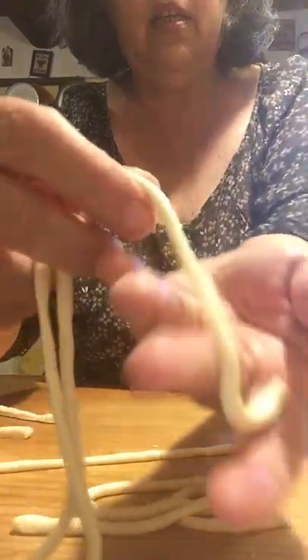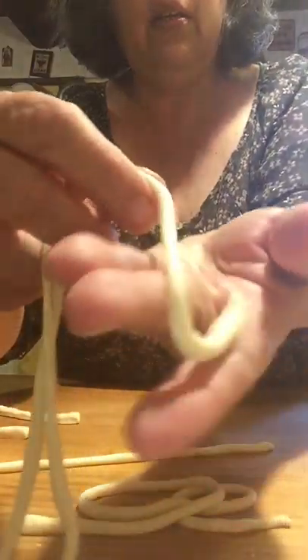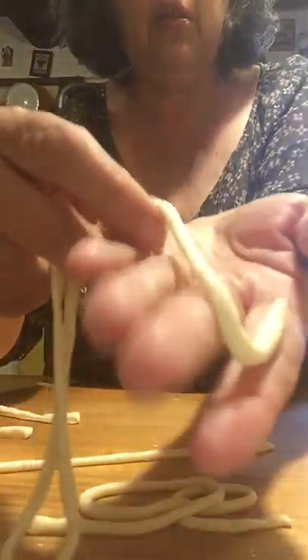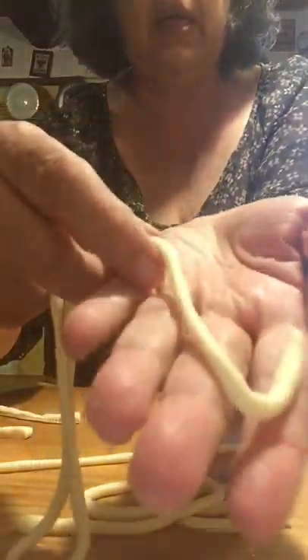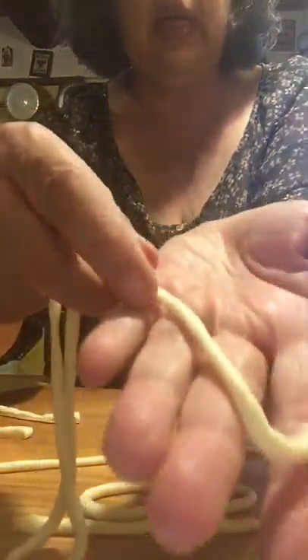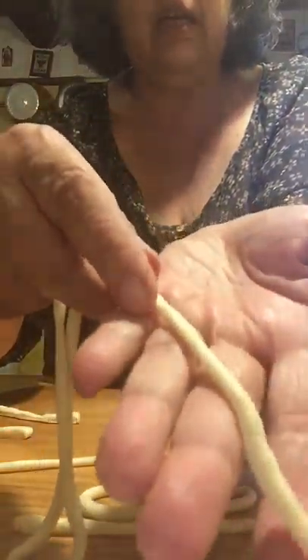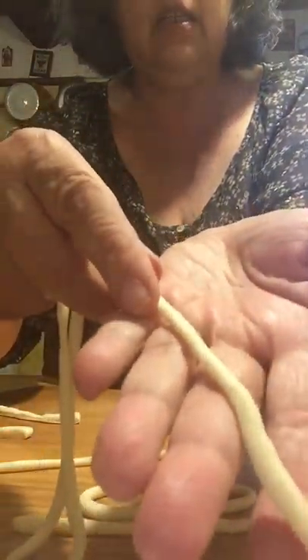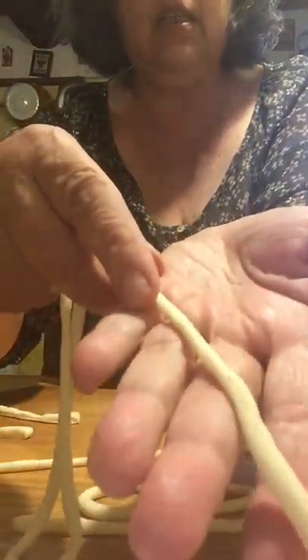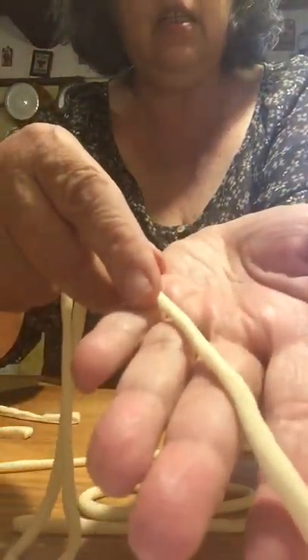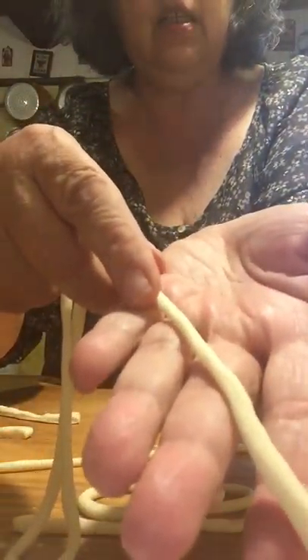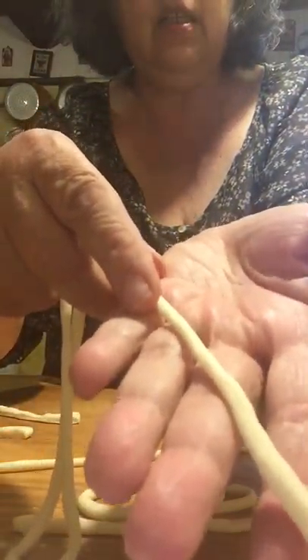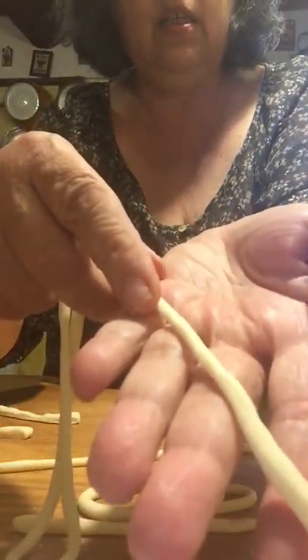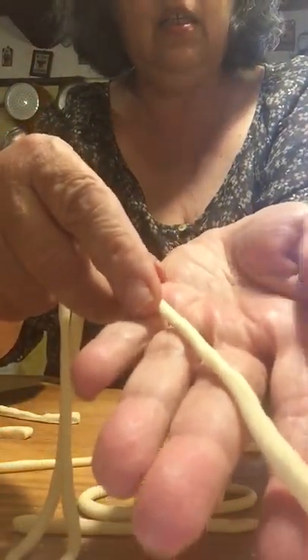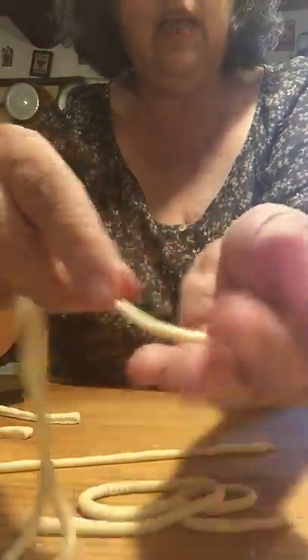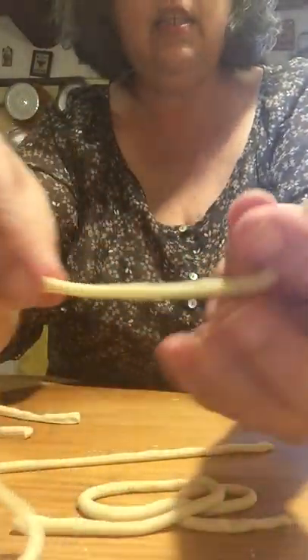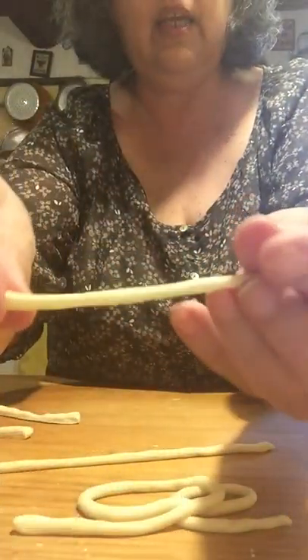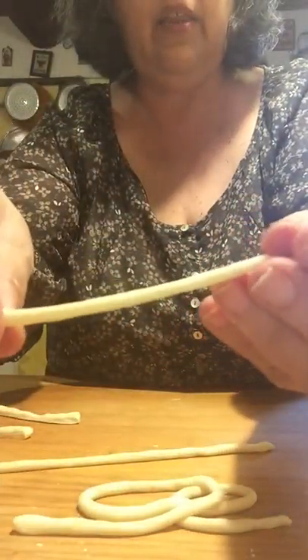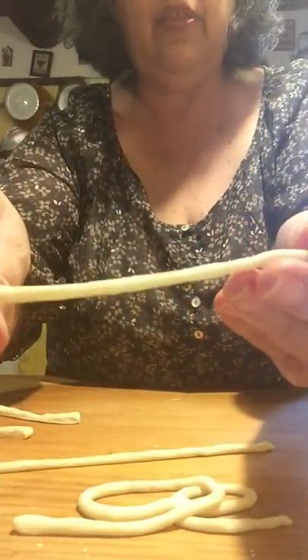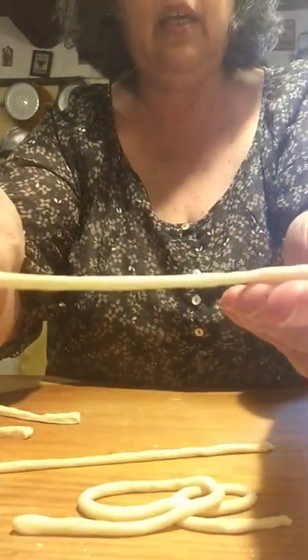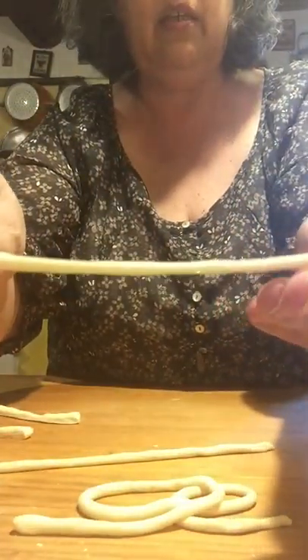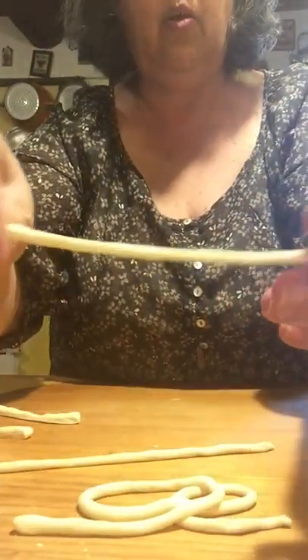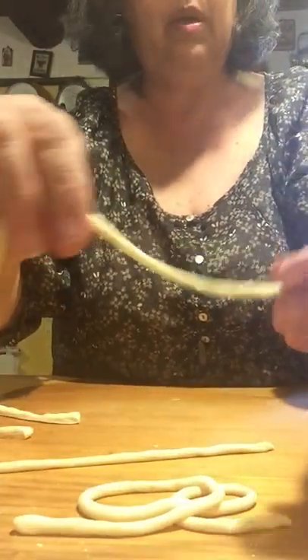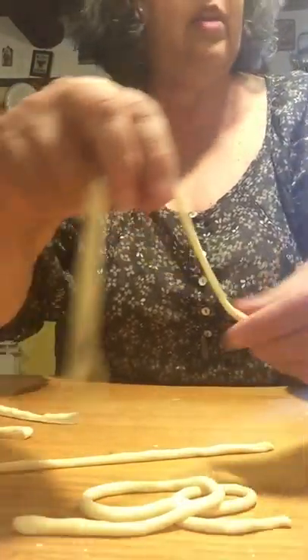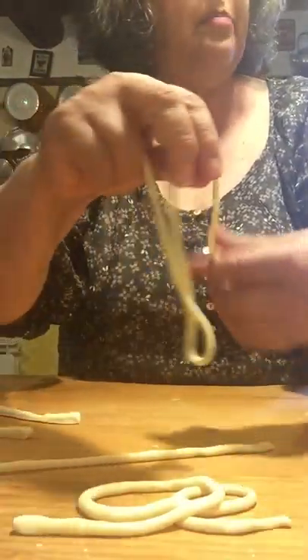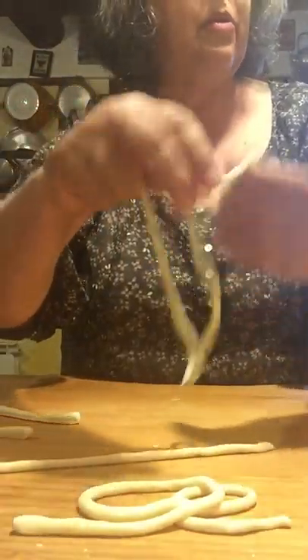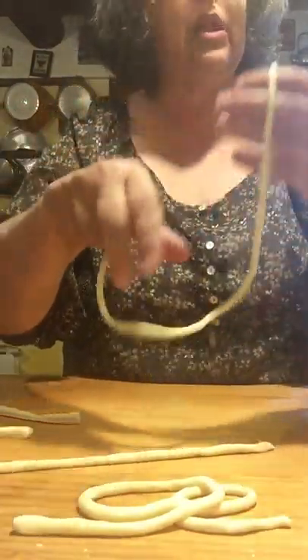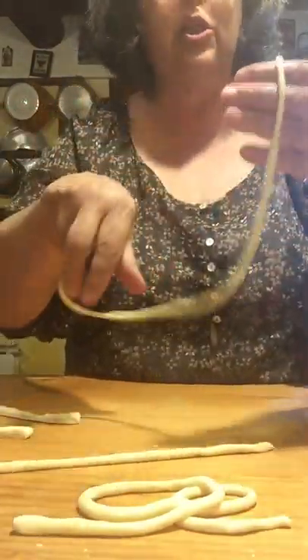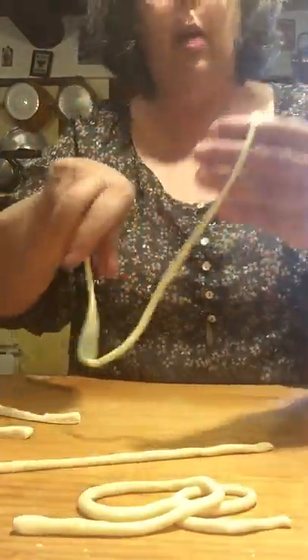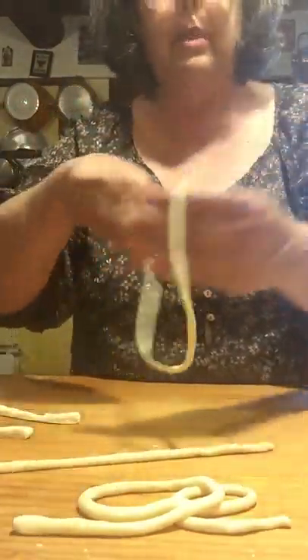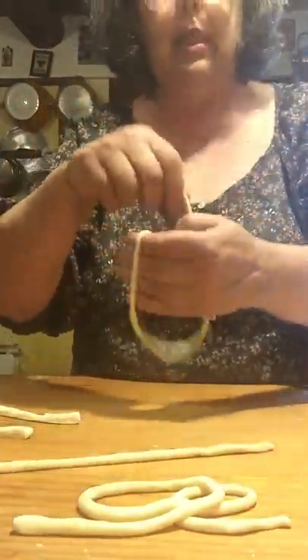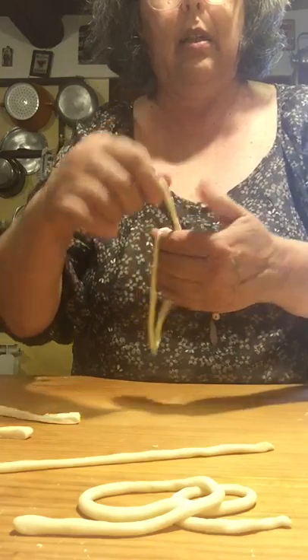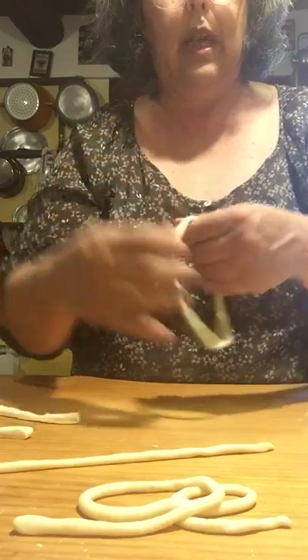Here's one on my hand — nice and kind of thin. Not bigger than a chopstick, okay?